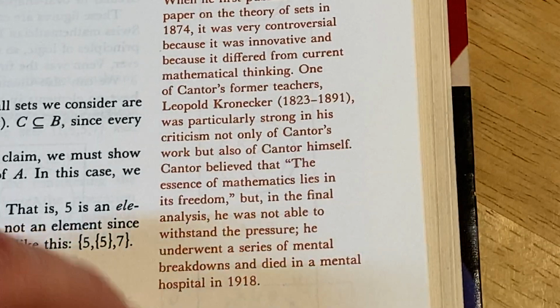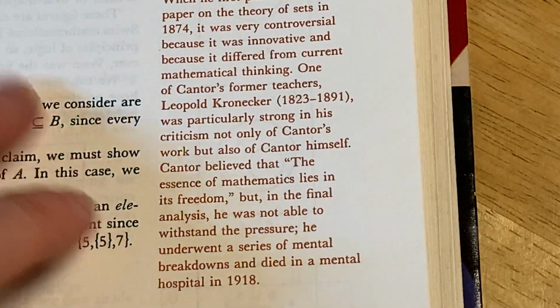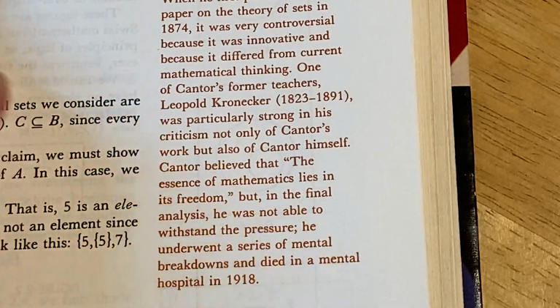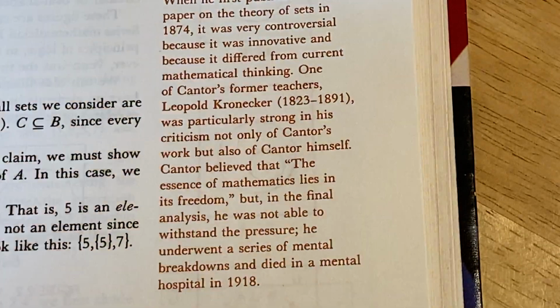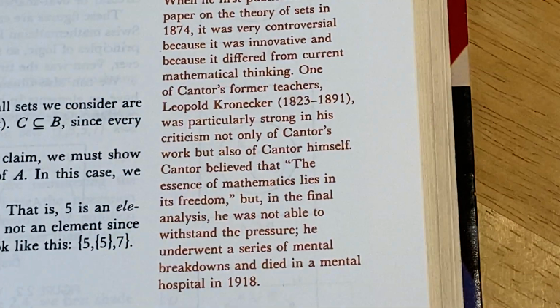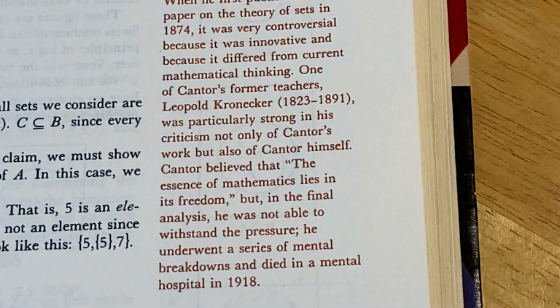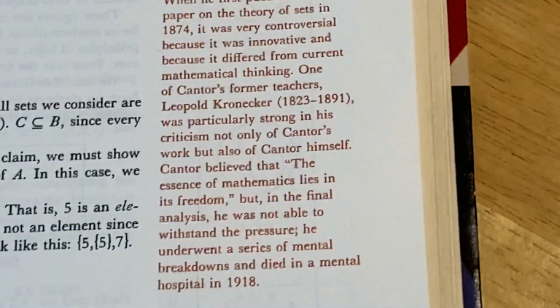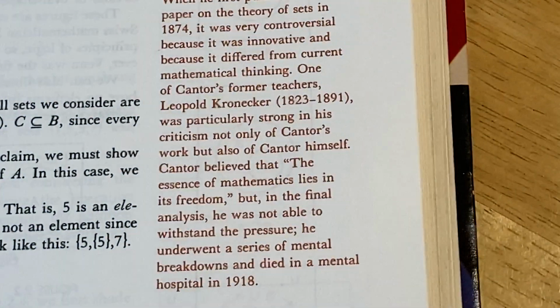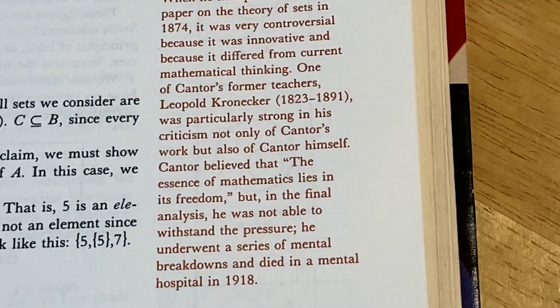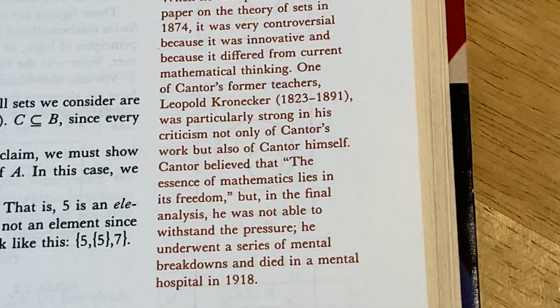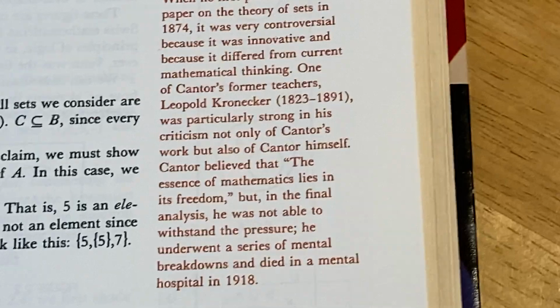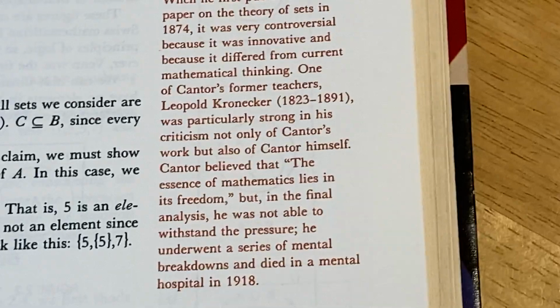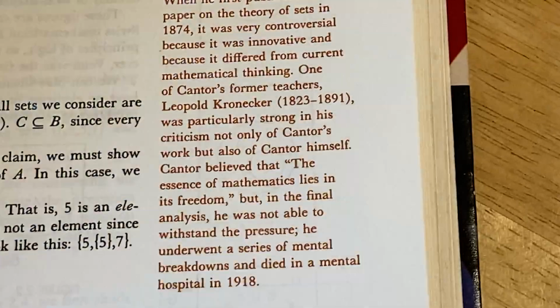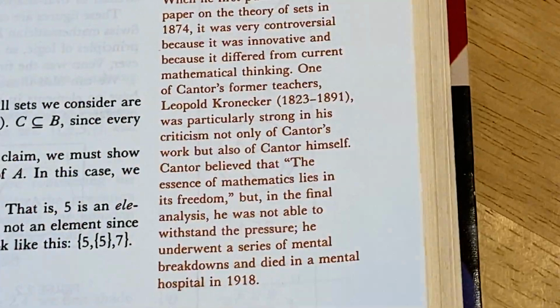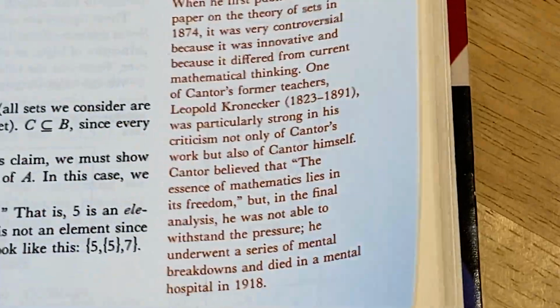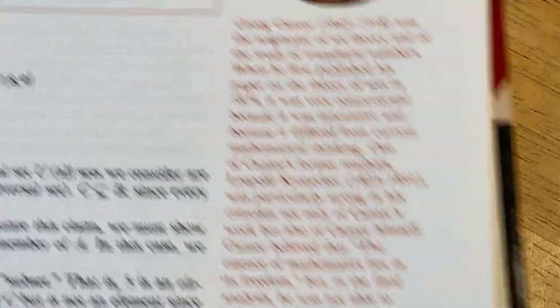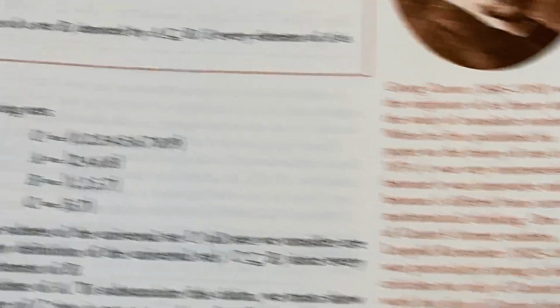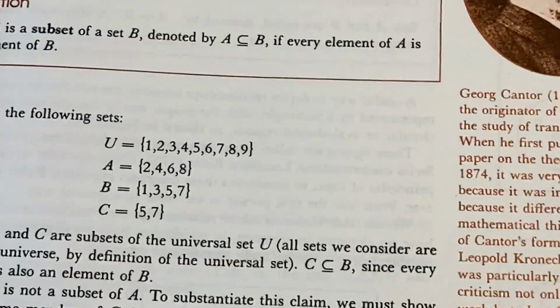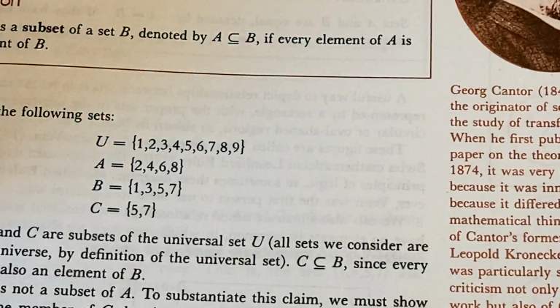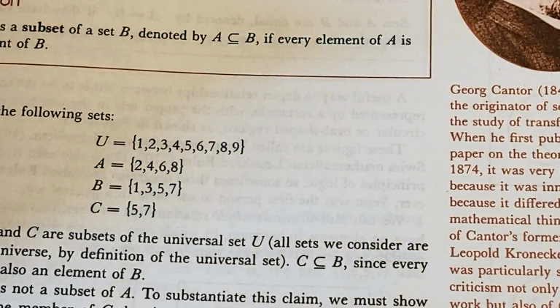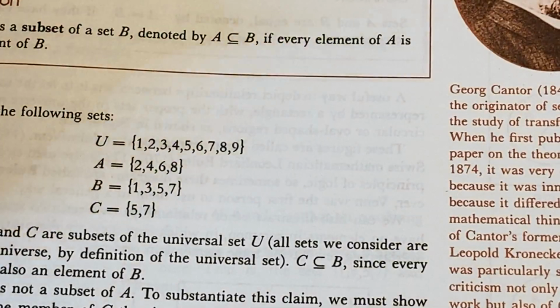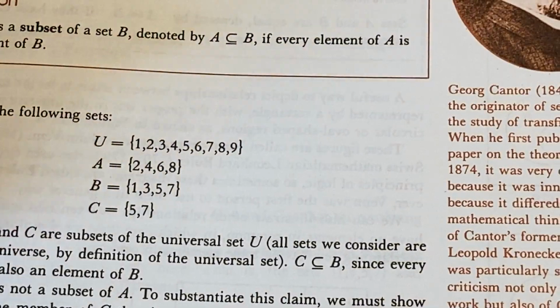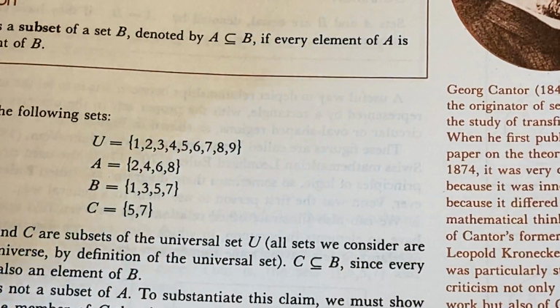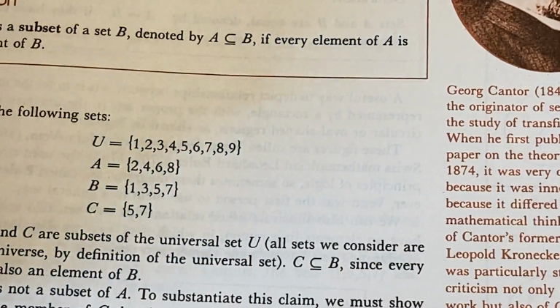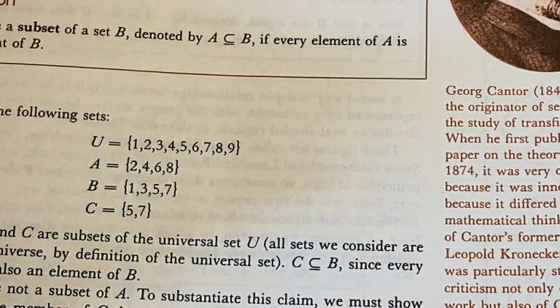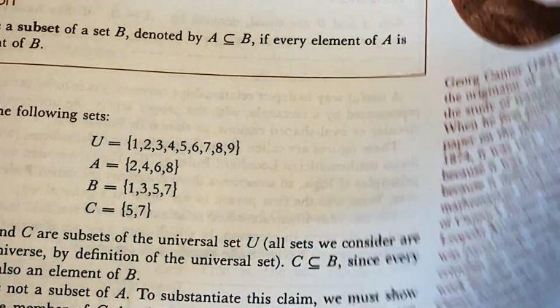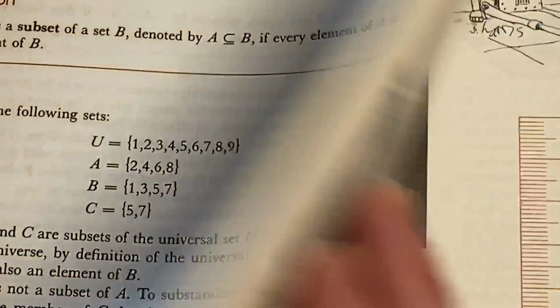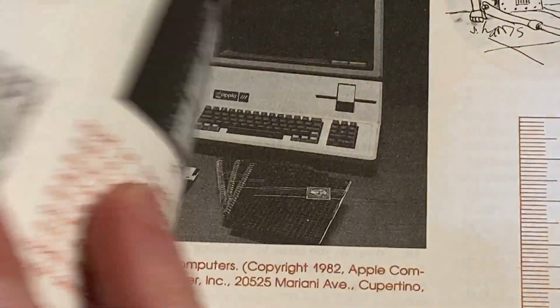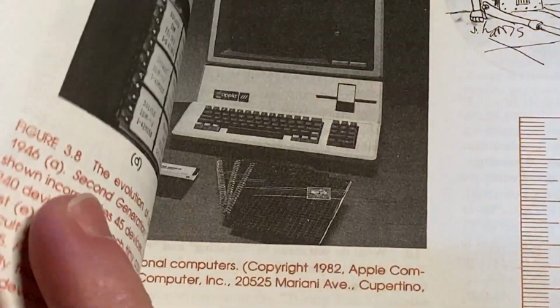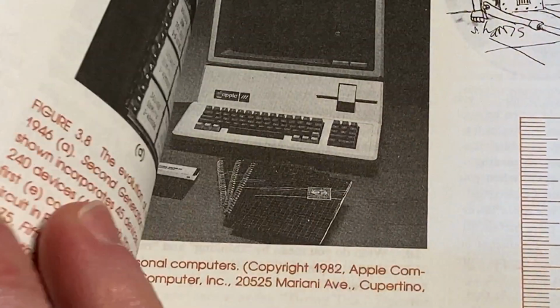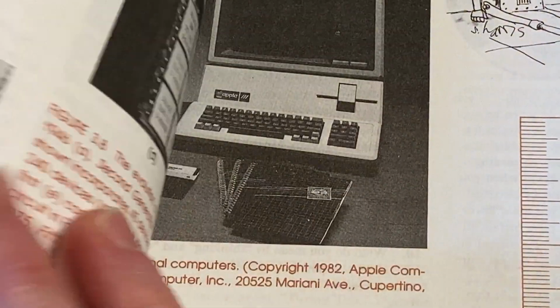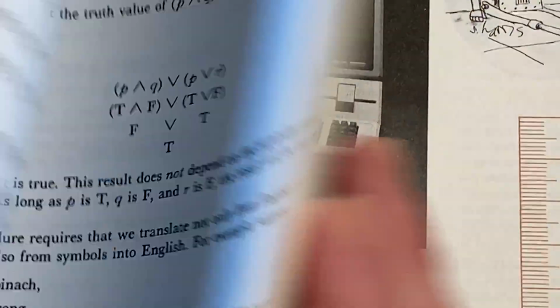Cantor believed that the essence of mathematics lies in its freedom, but in the final analysis, he was not able to withstand the pressure. He underwent a series of mental breakdowns and died in a mental hospital in 1918. That is dark. And he did produce some really hard math surrounding his work on infinity.